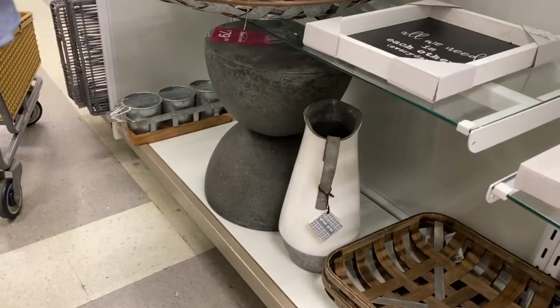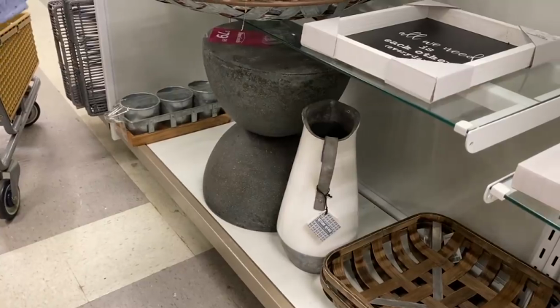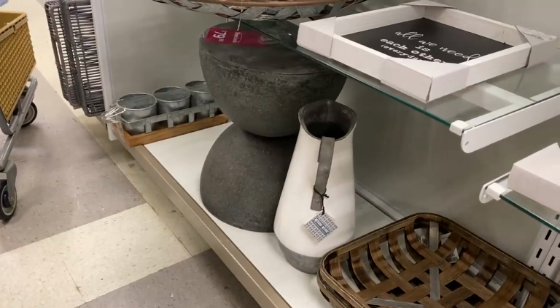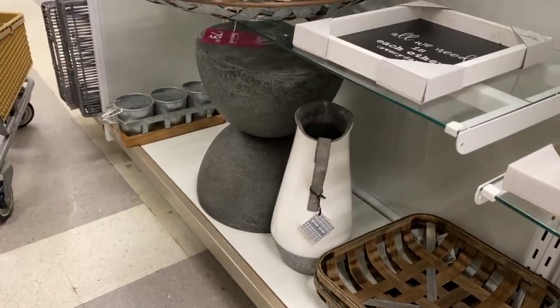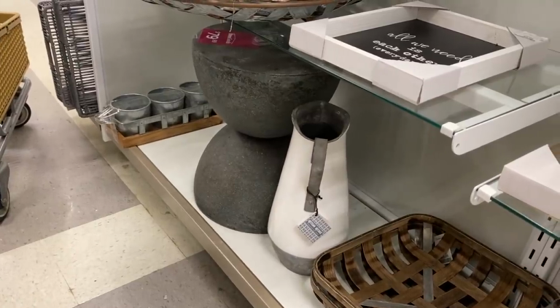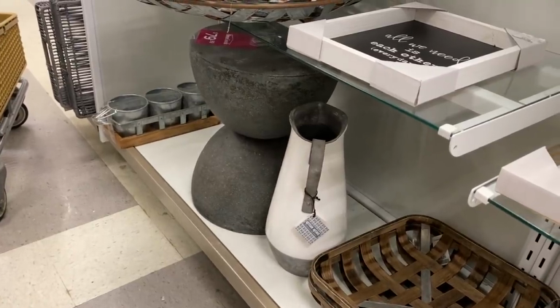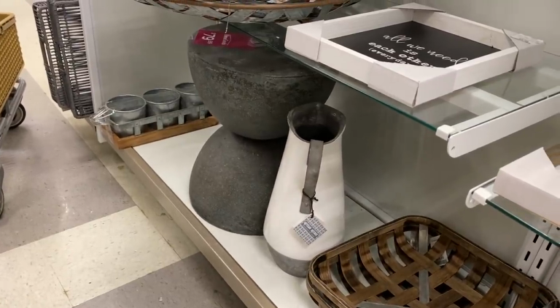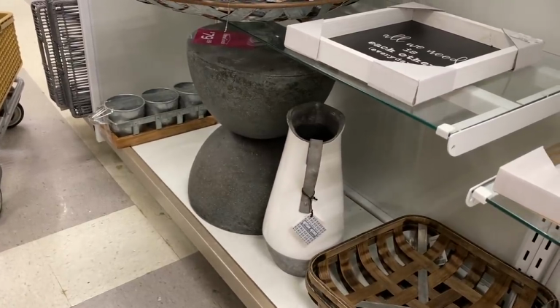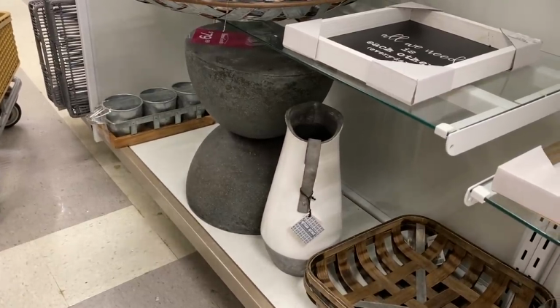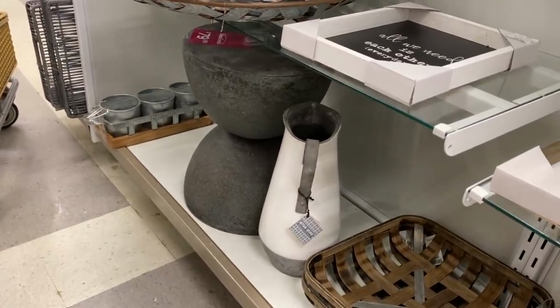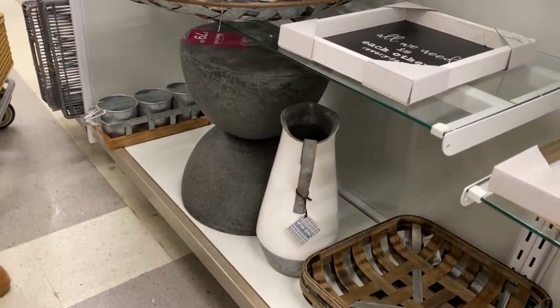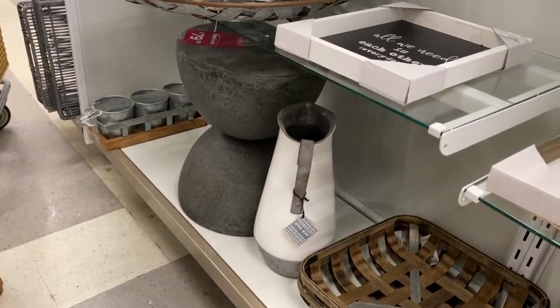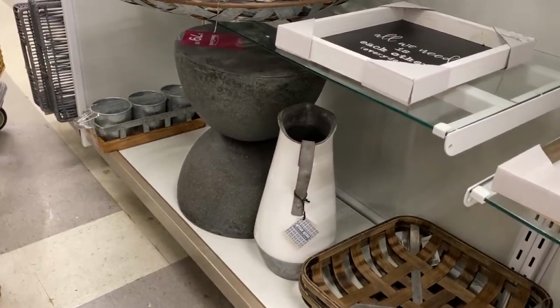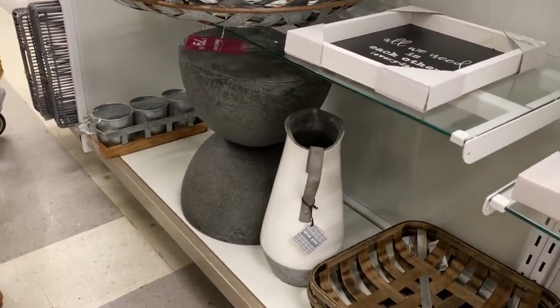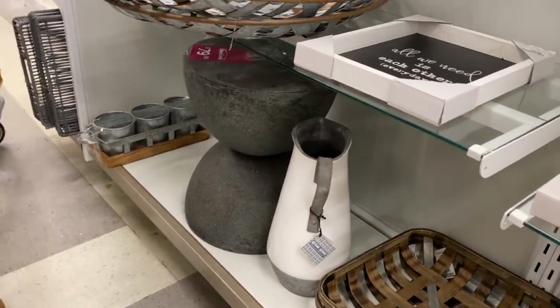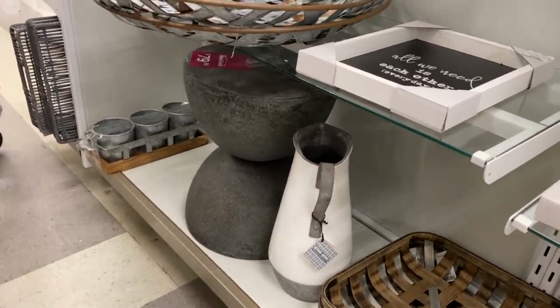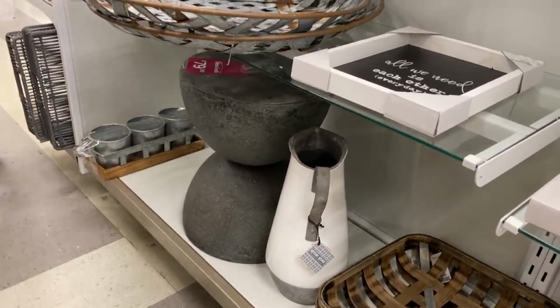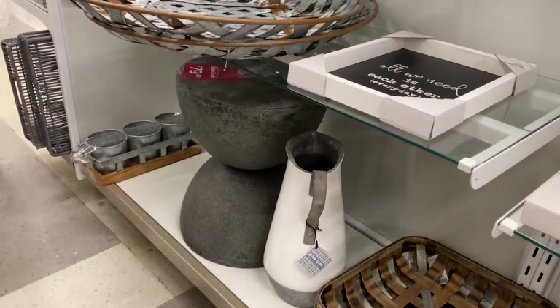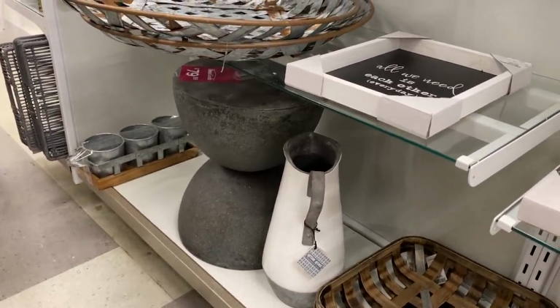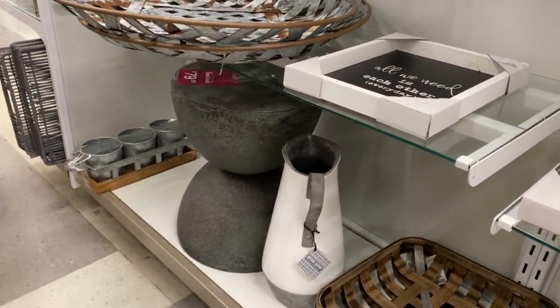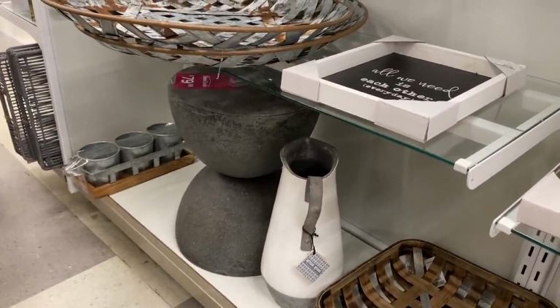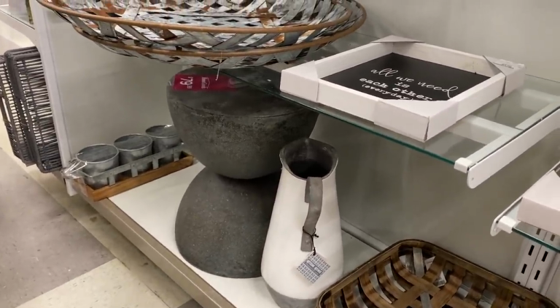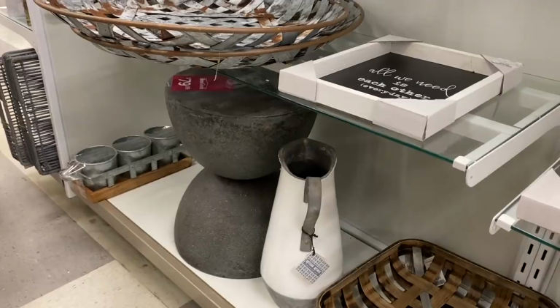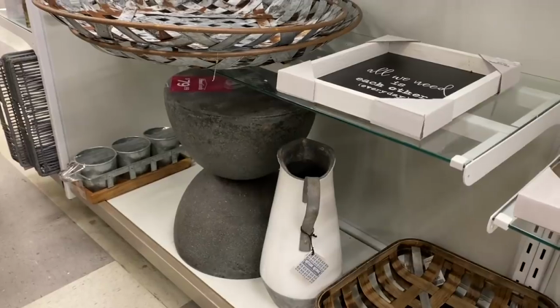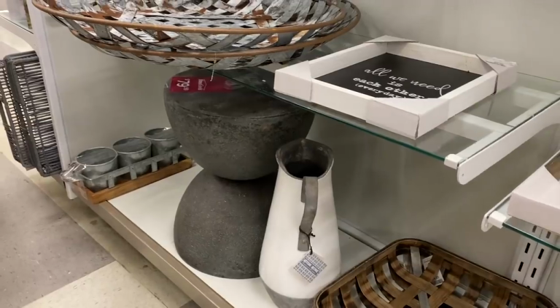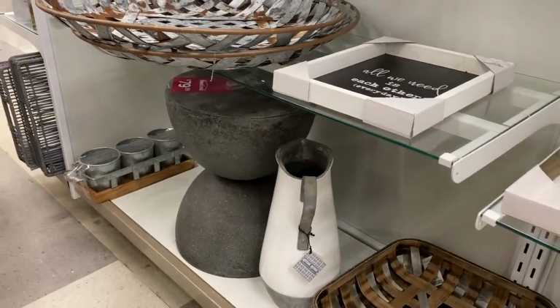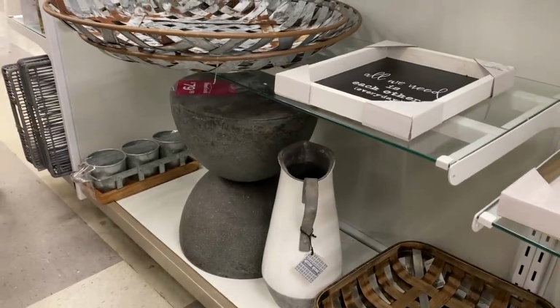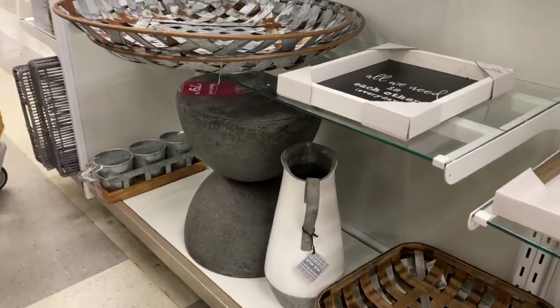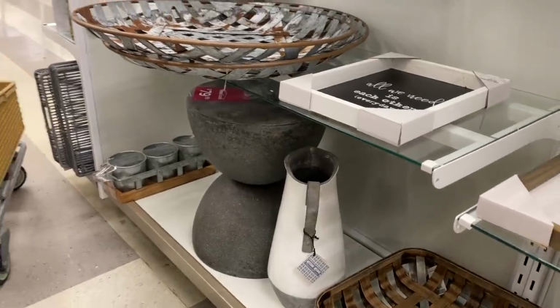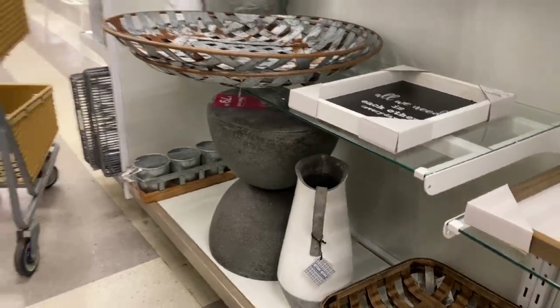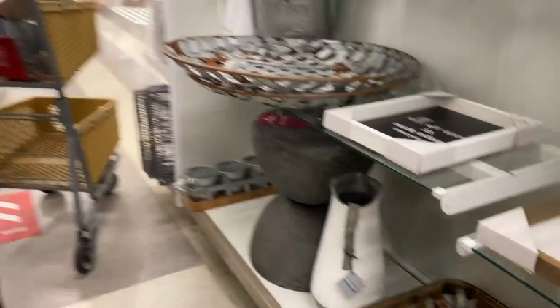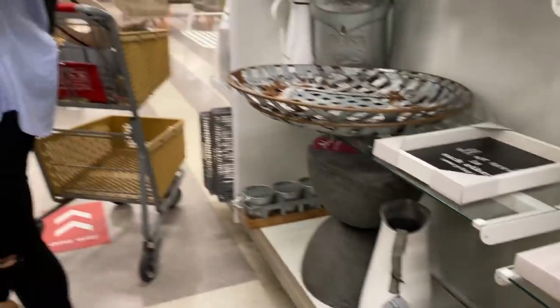I thought this was like a concrete-coated sort of thing, but I took it down and it's a whole concrete stool for 80 bucks. I thought that was pretty good.